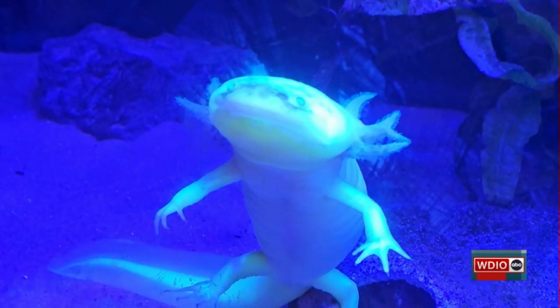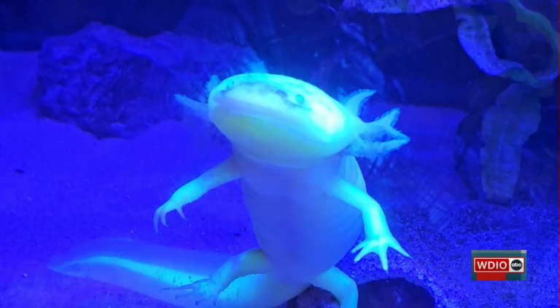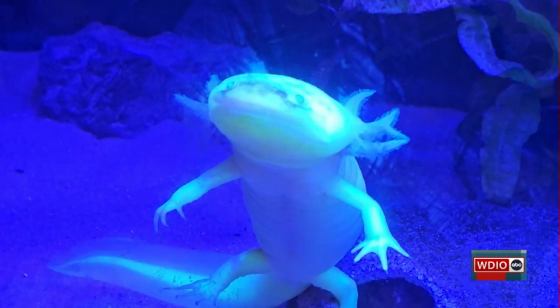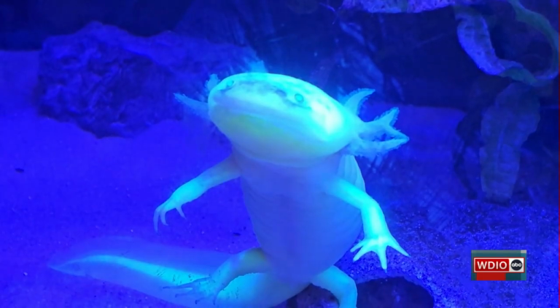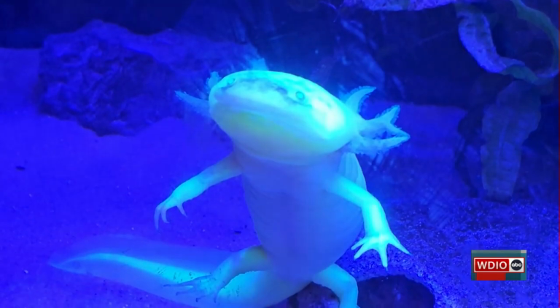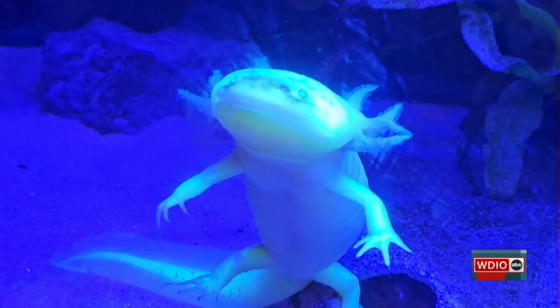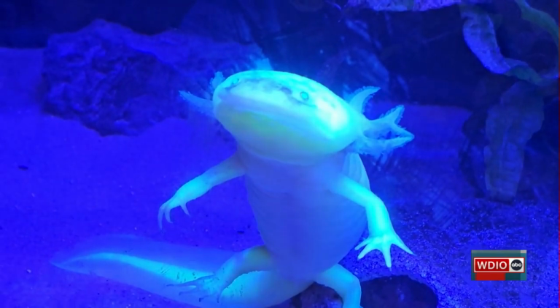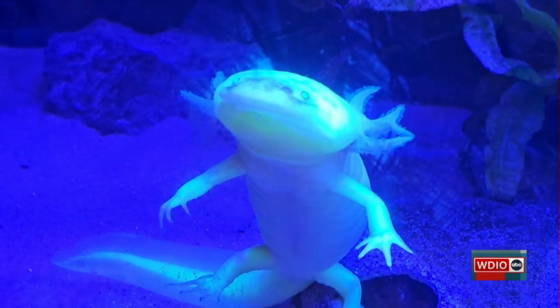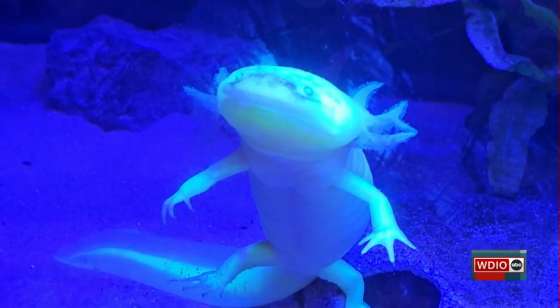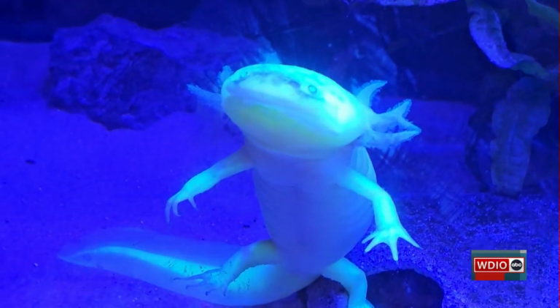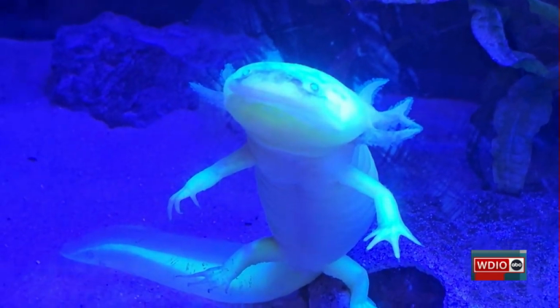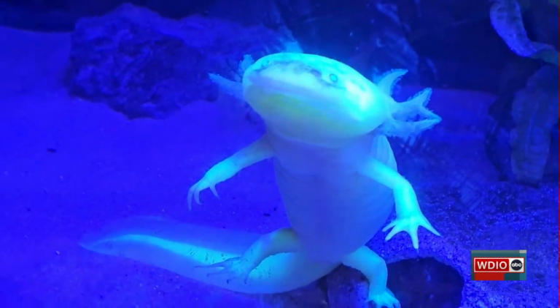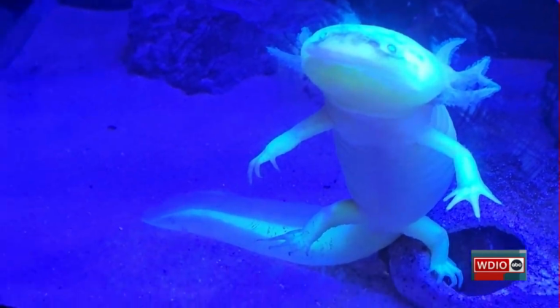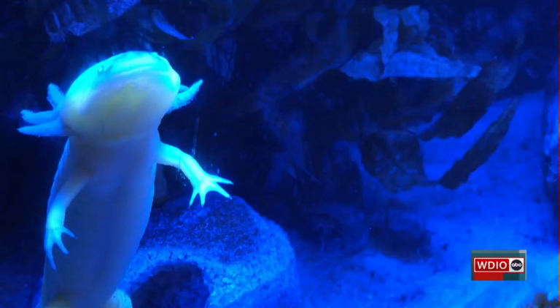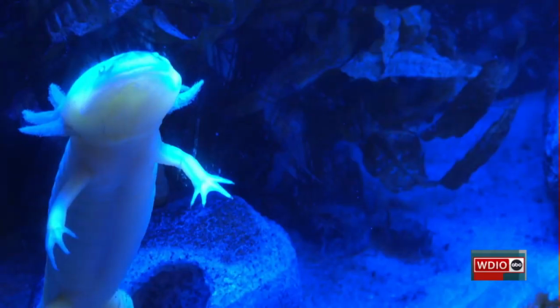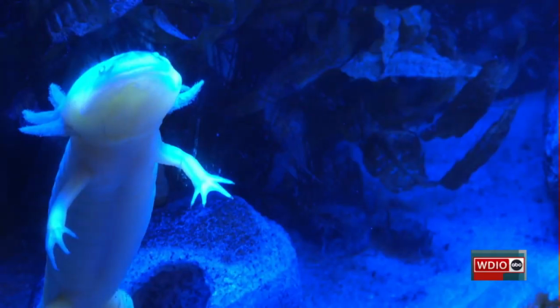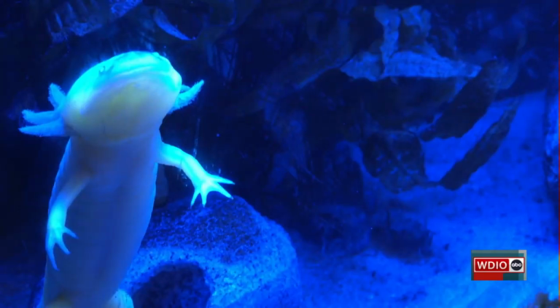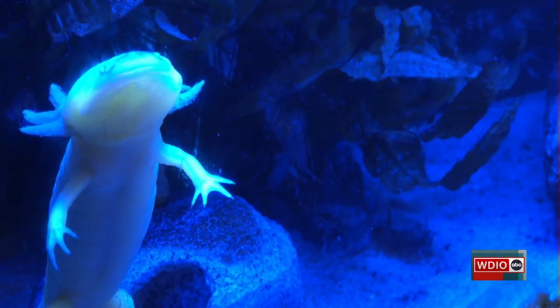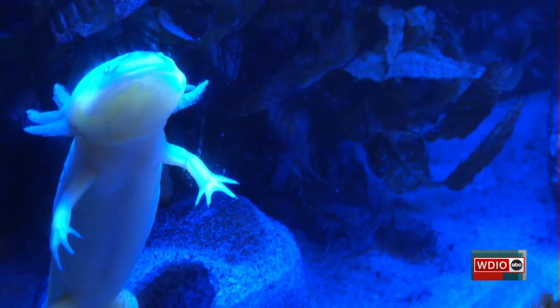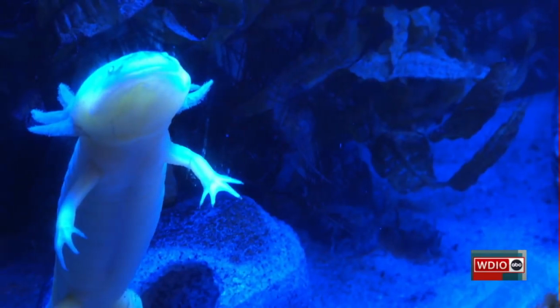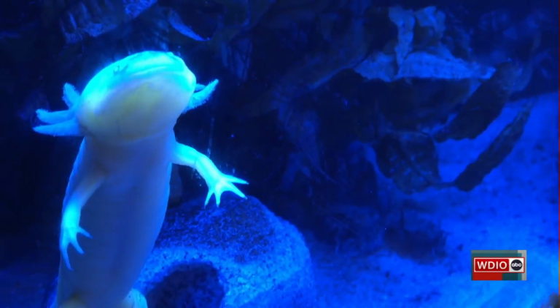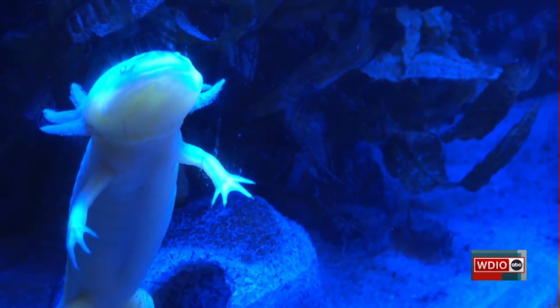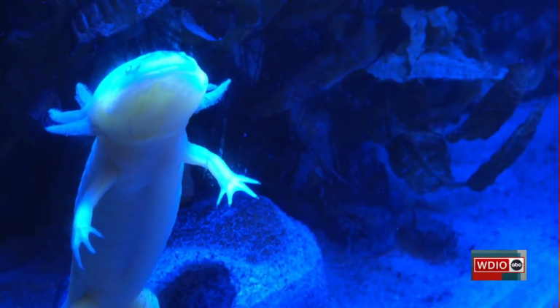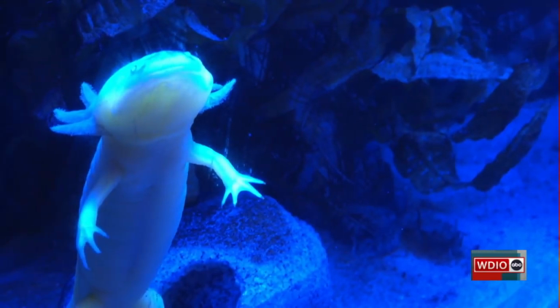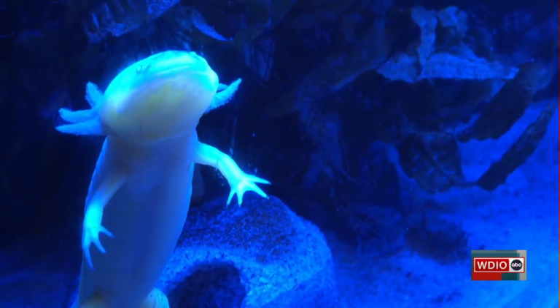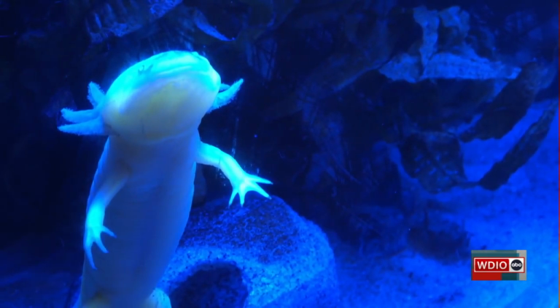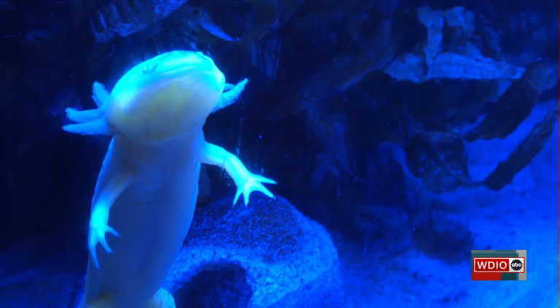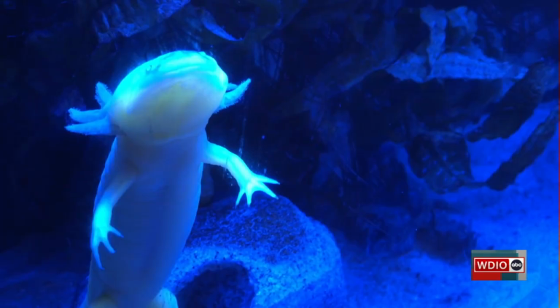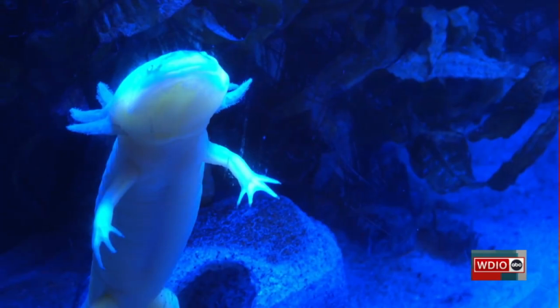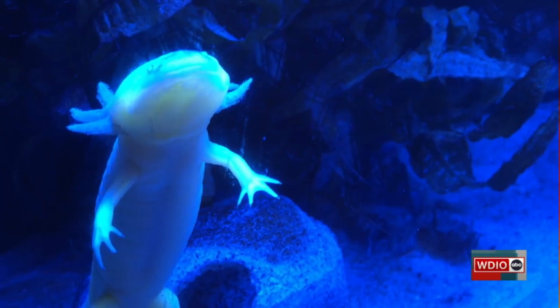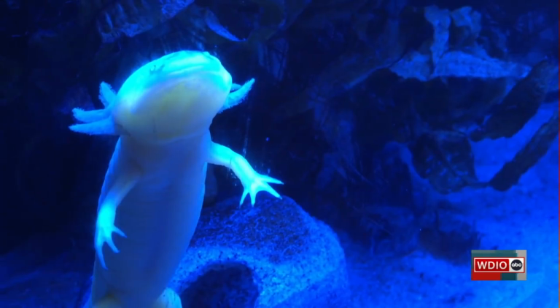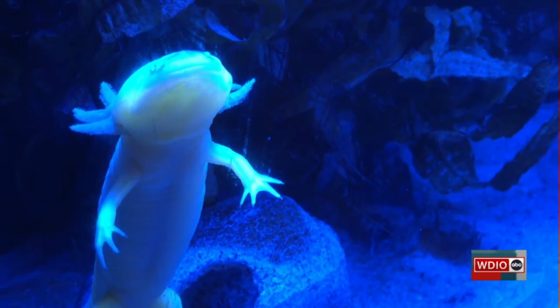That is pretty cool. If you want to check out other amphibians like Eugene the axolotl, the Lake Superior Zoo has several exhibits open.